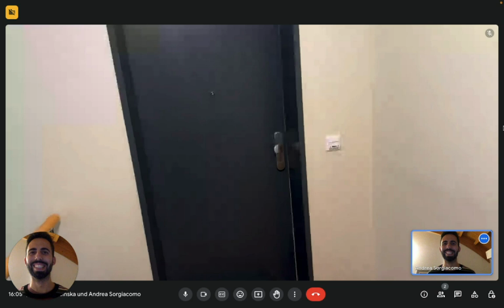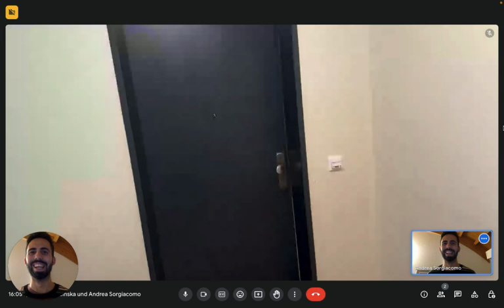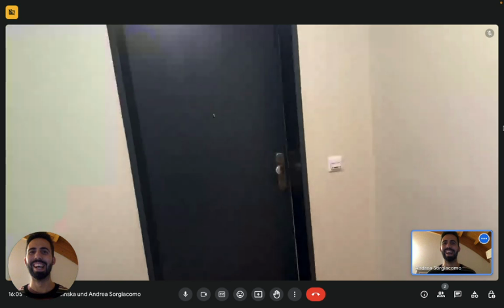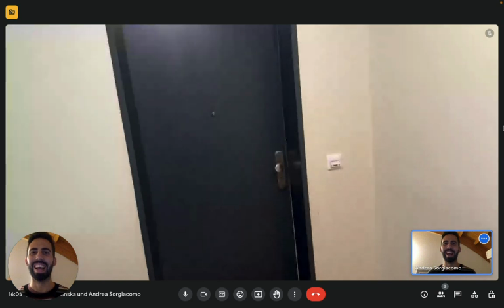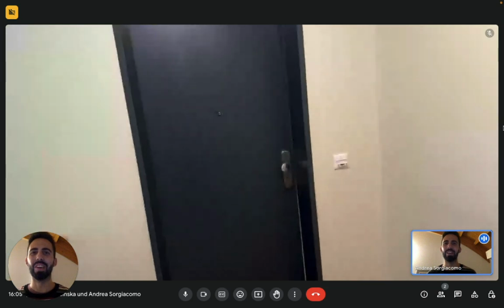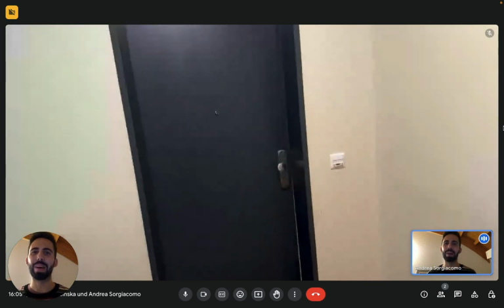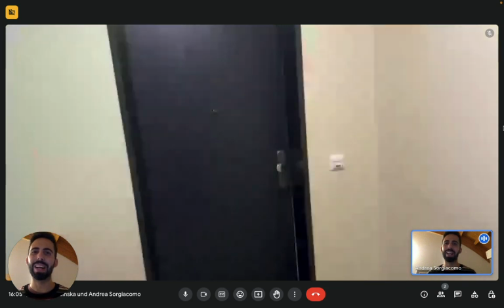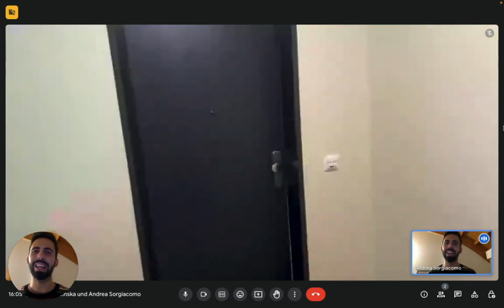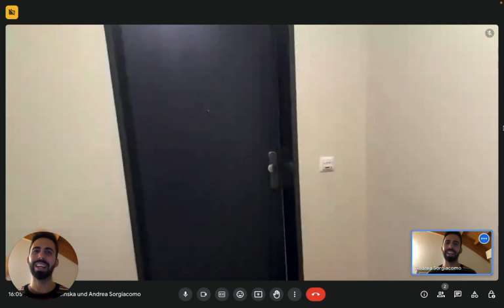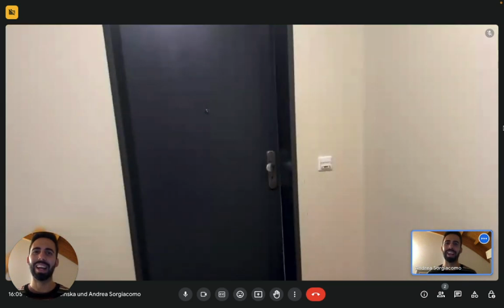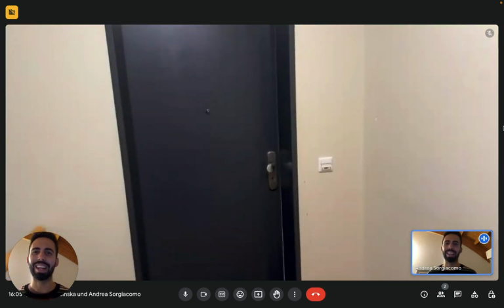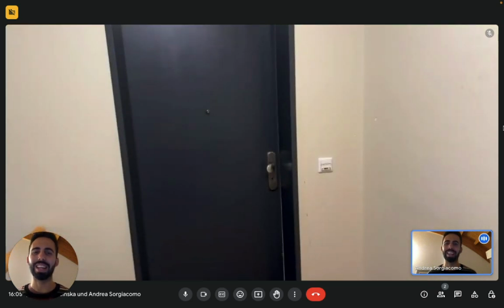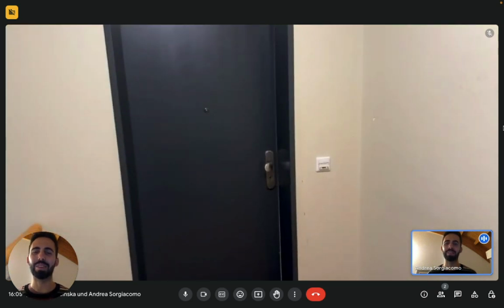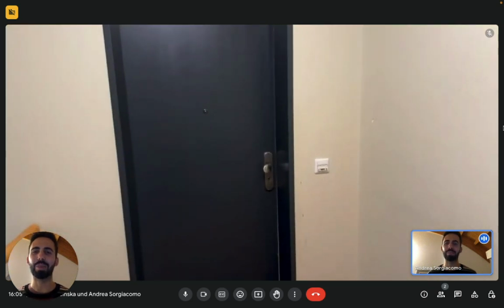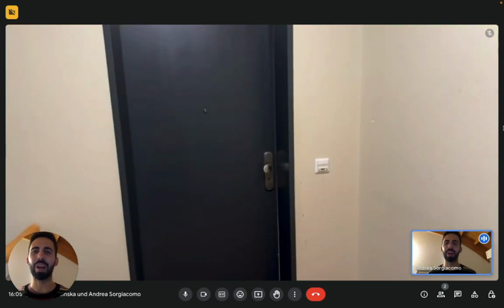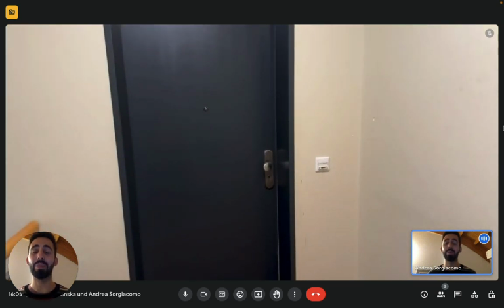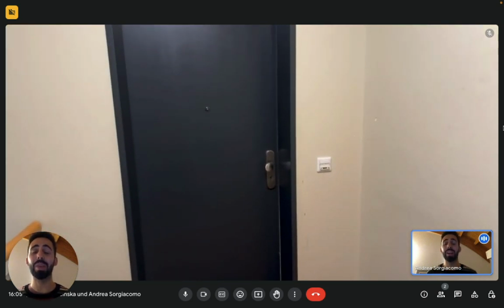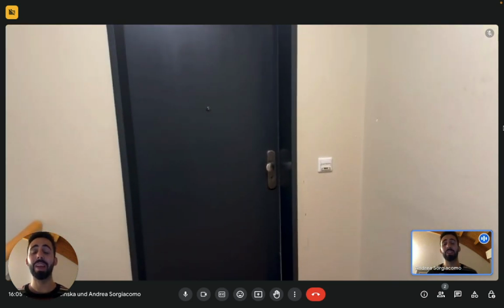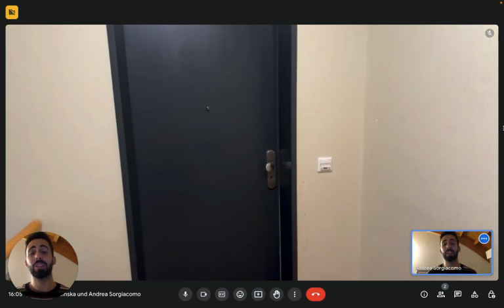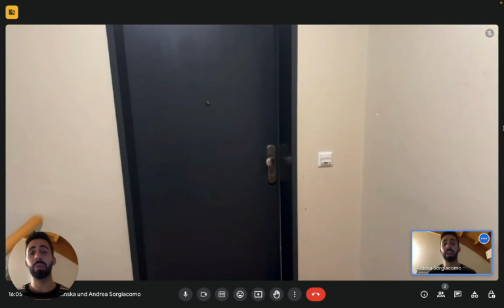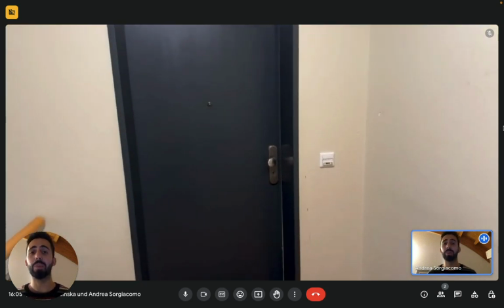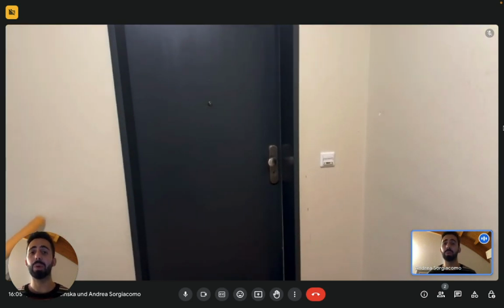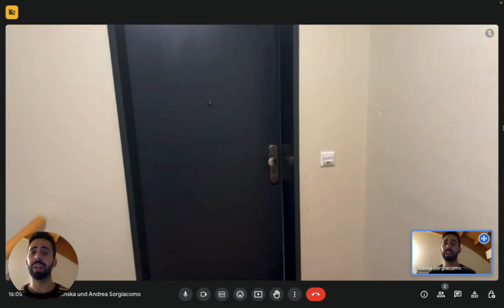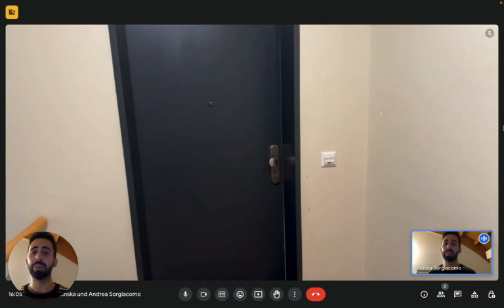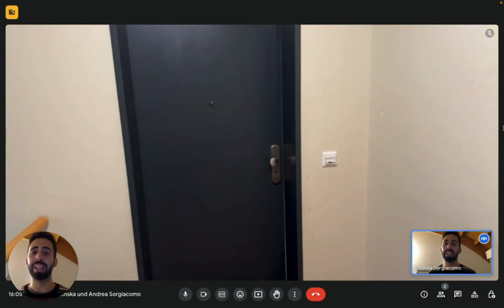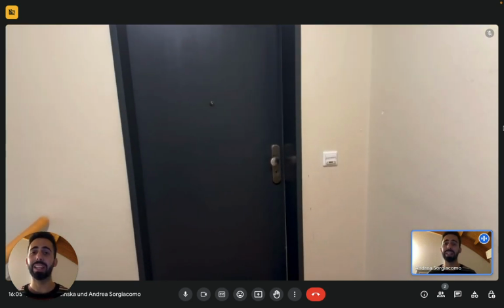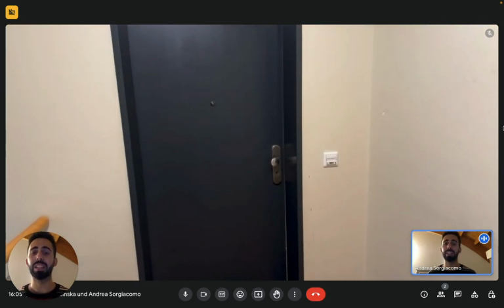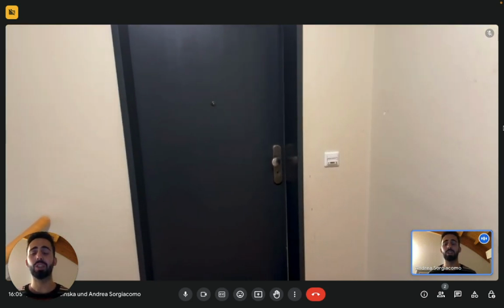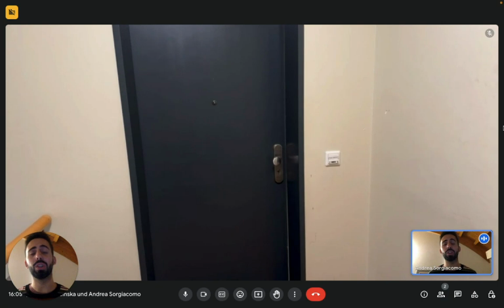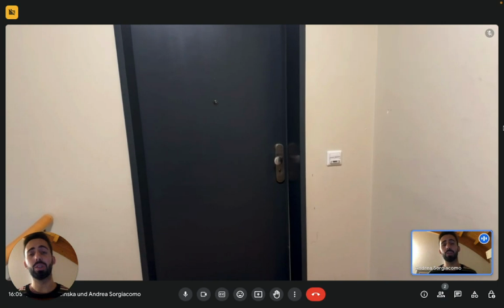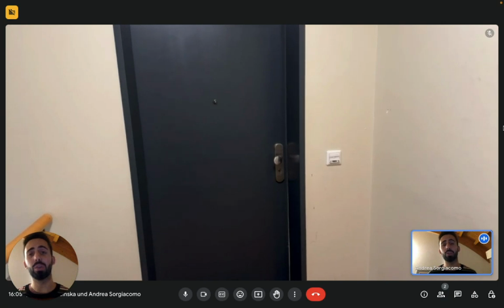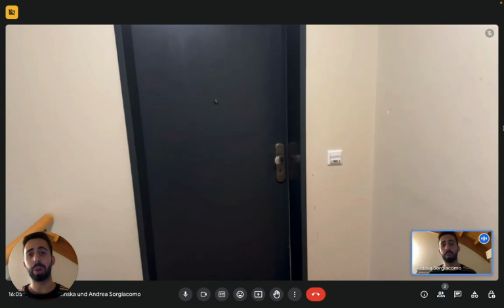Hello everybody! Andrea here from Sparacham. Today we're in Hamburg, here with the landlady to show you the studio apartment.